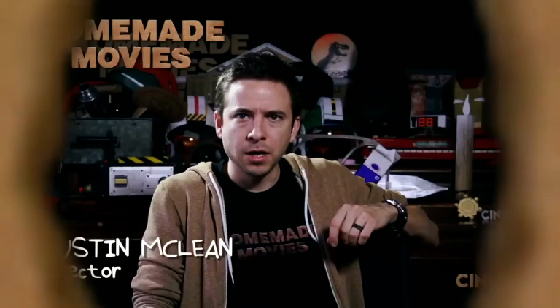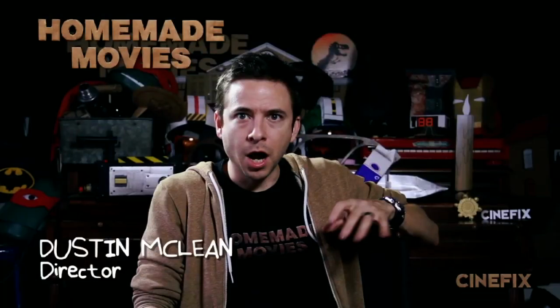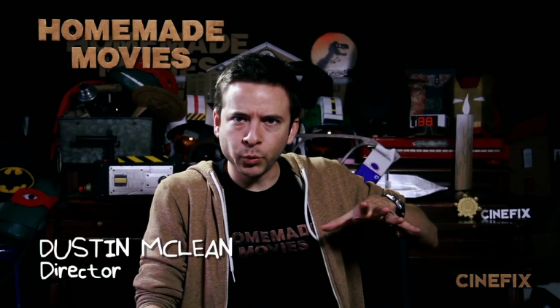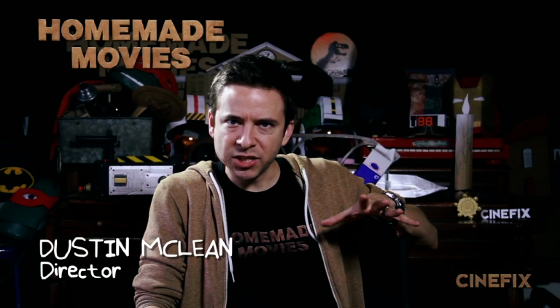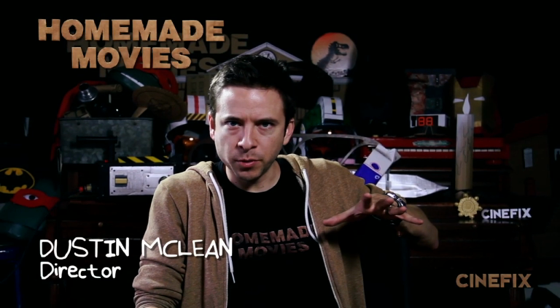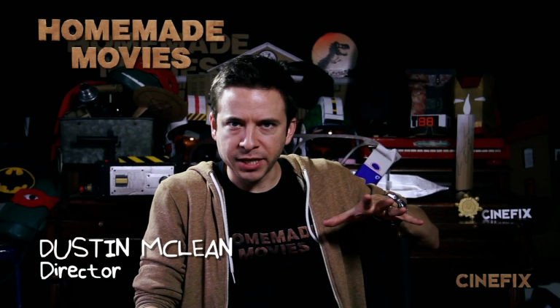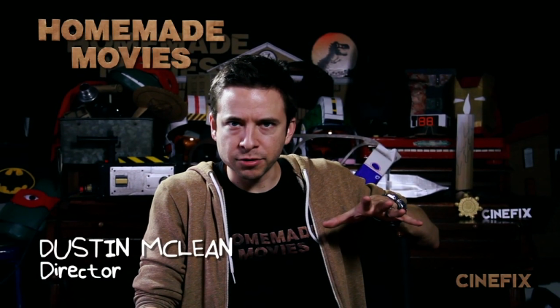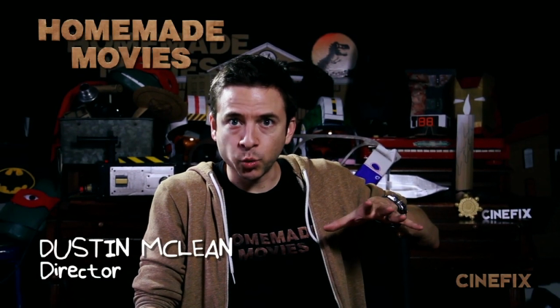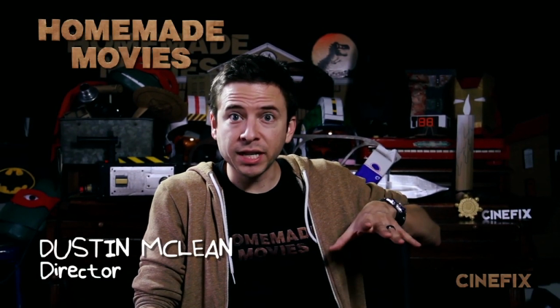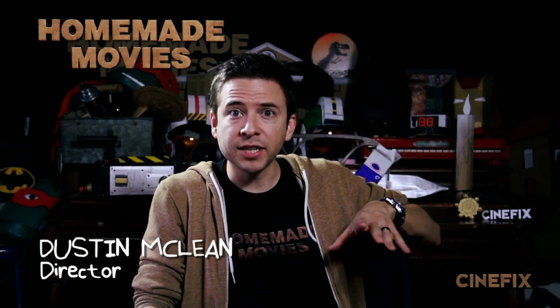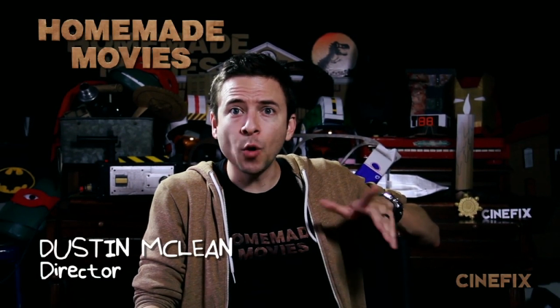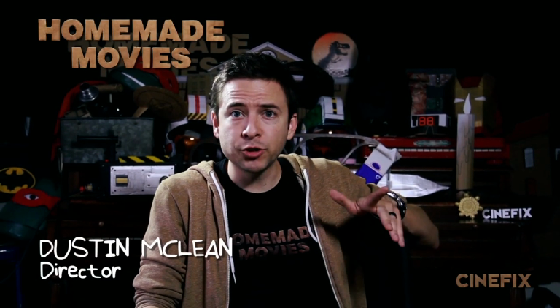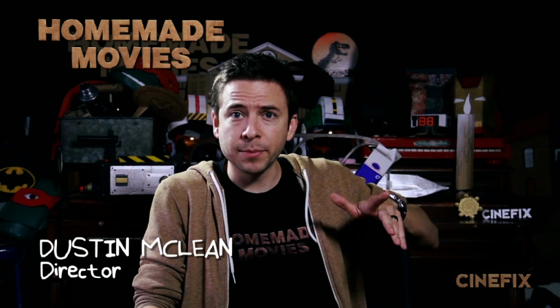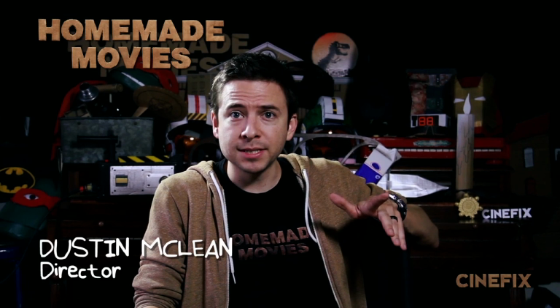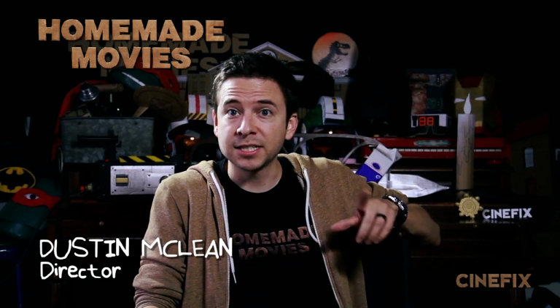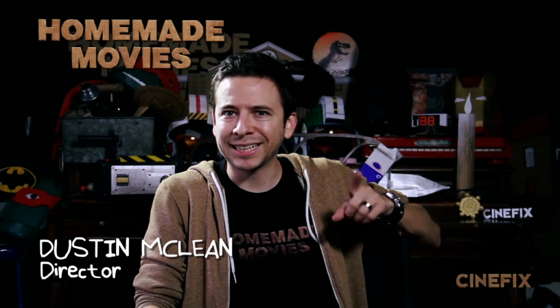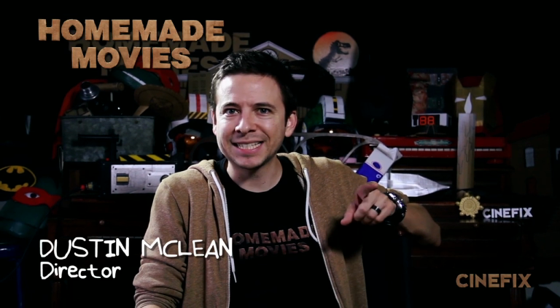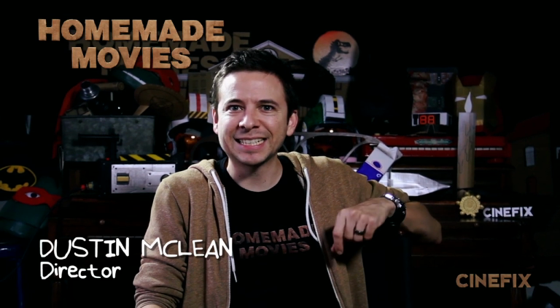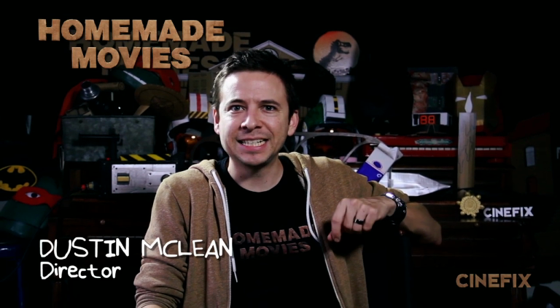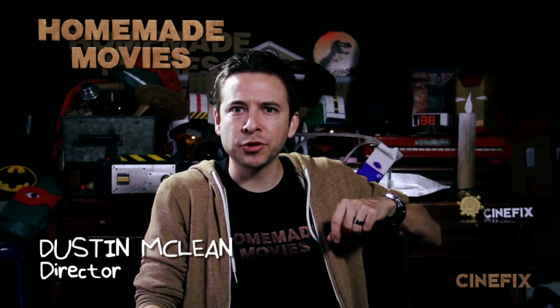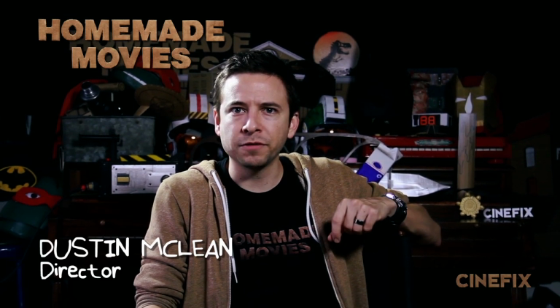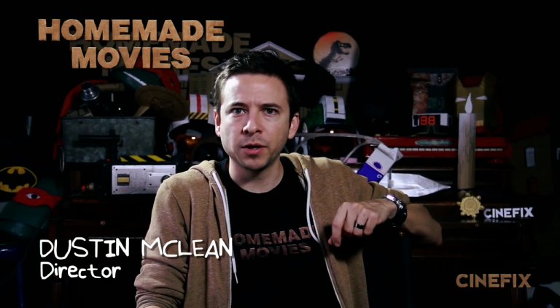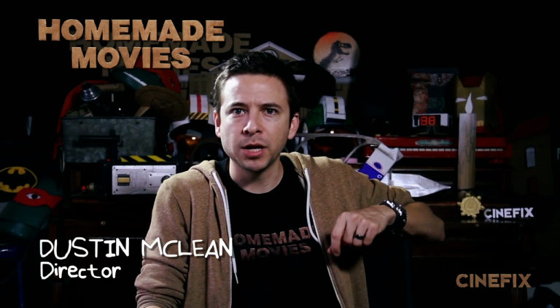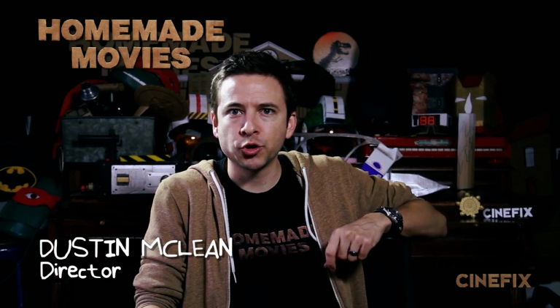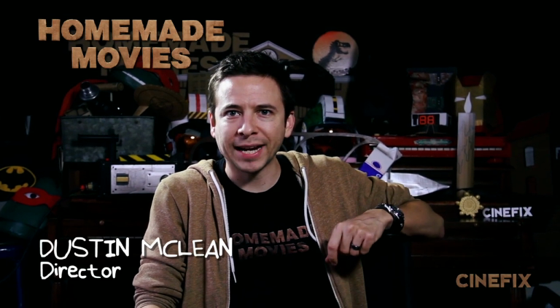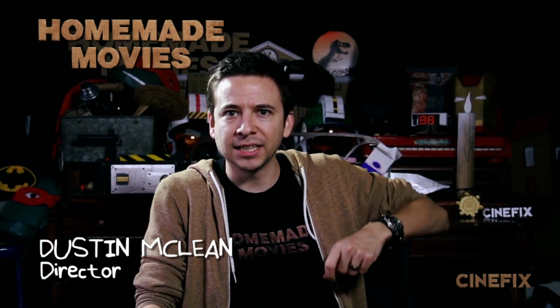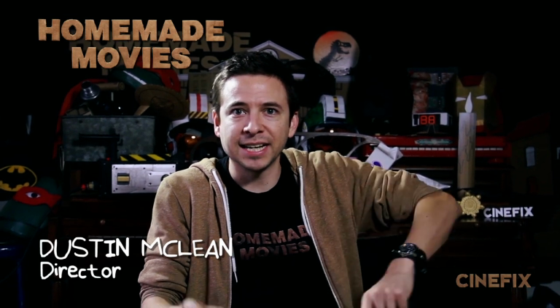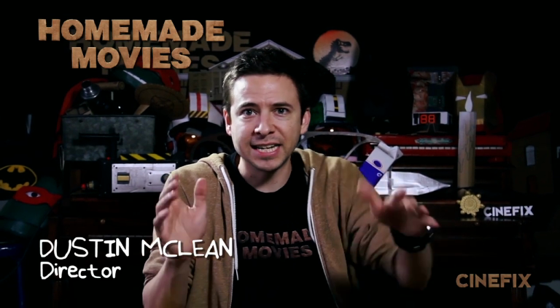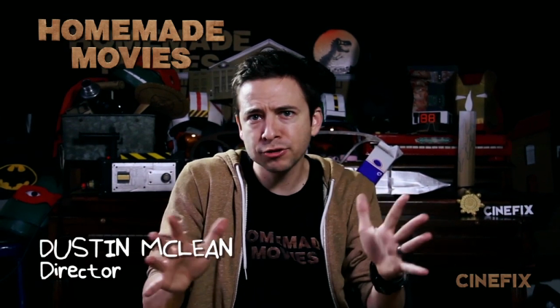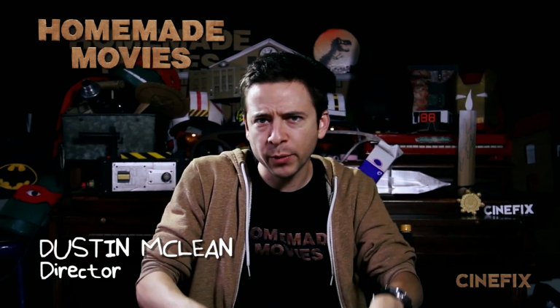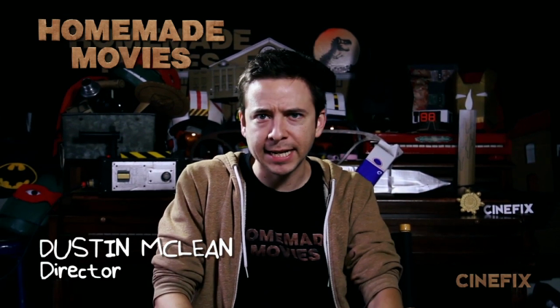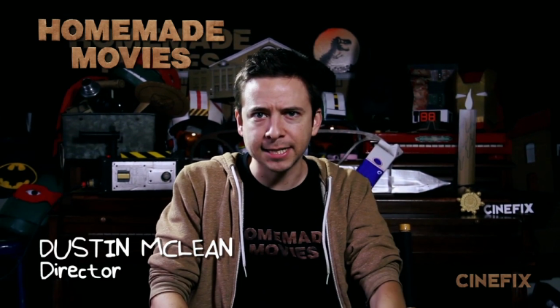Halloween is almost here, so we're giving the homemade treatment to the classic 1931 film Dracula, and here's how we did it.